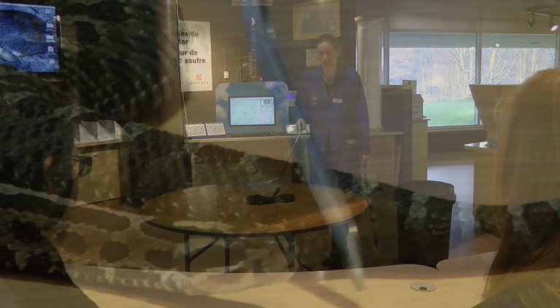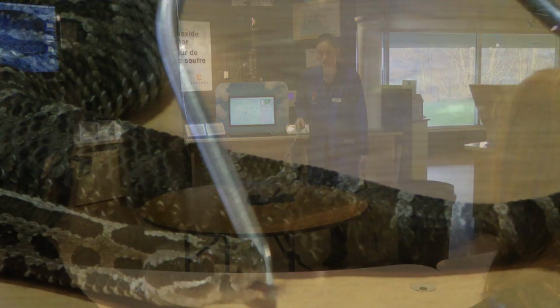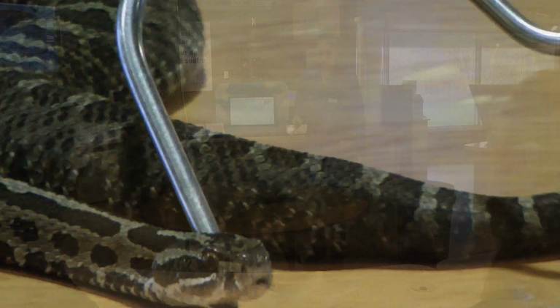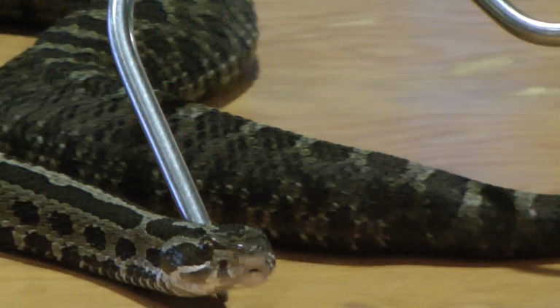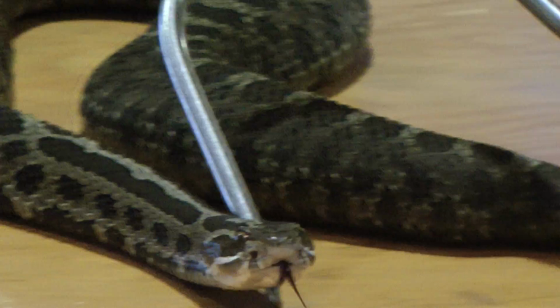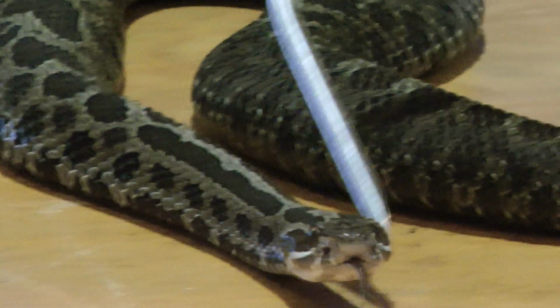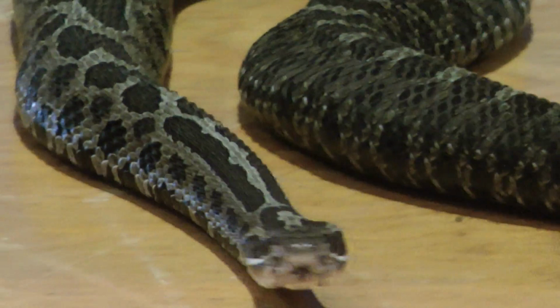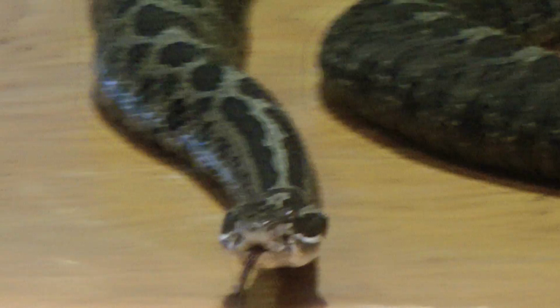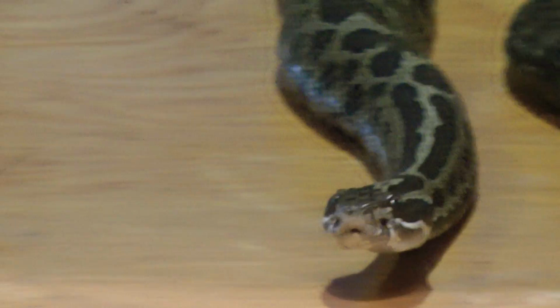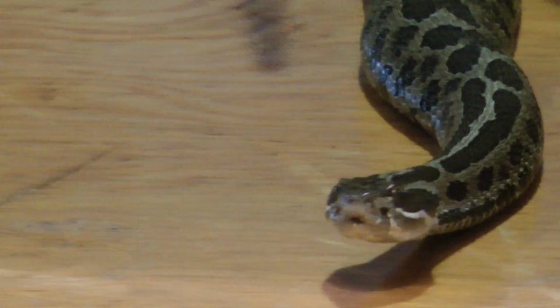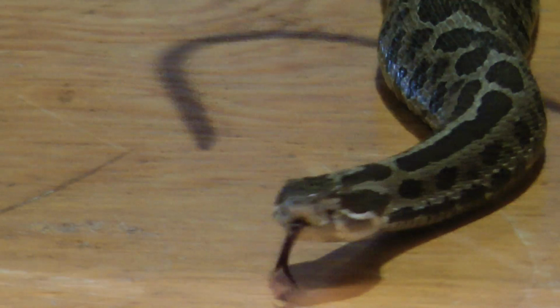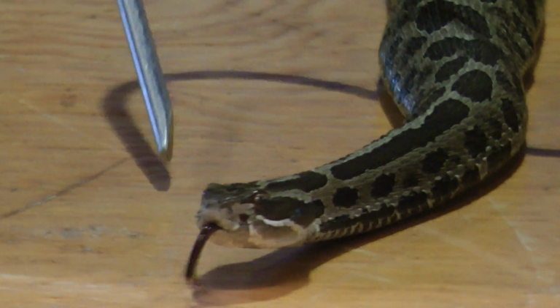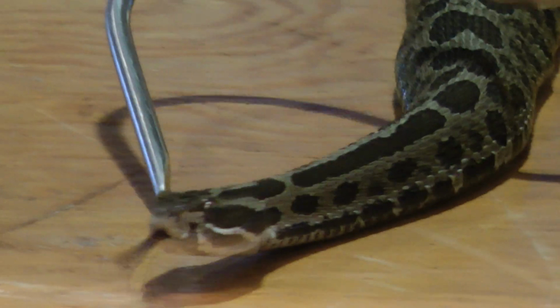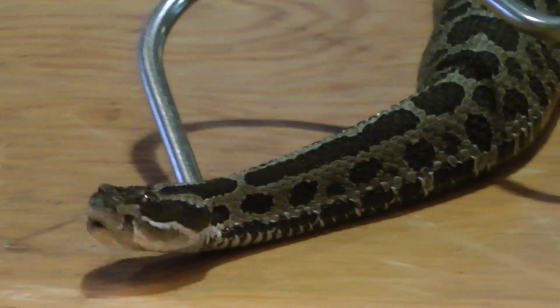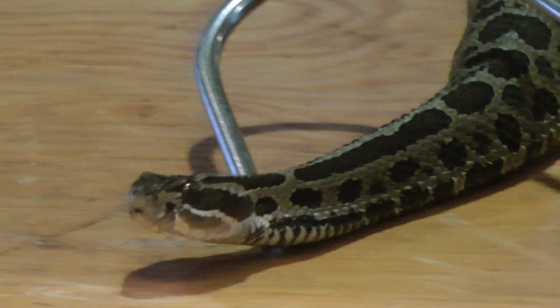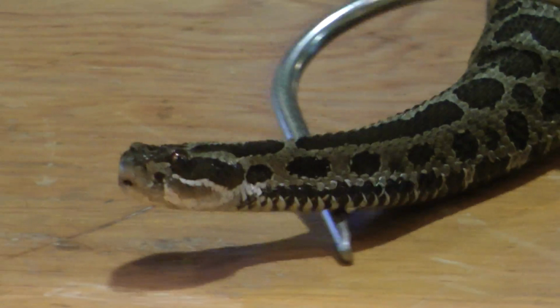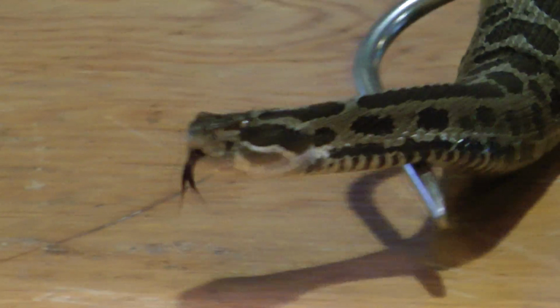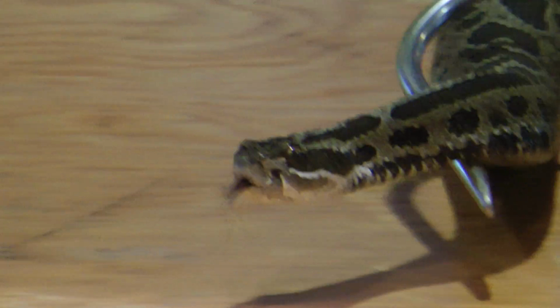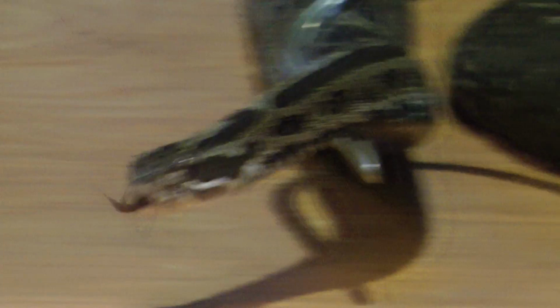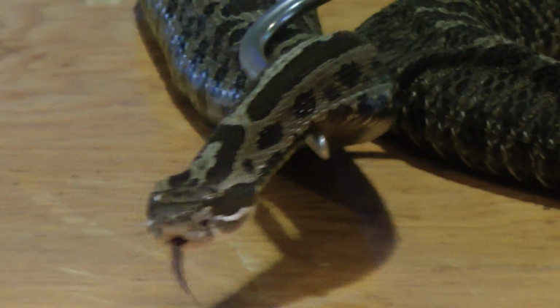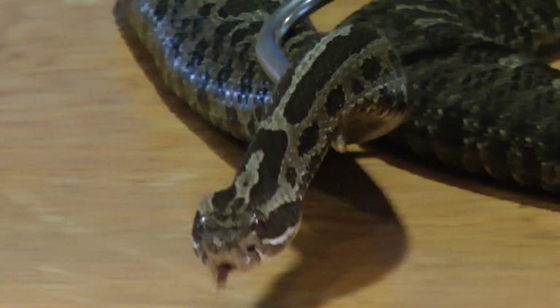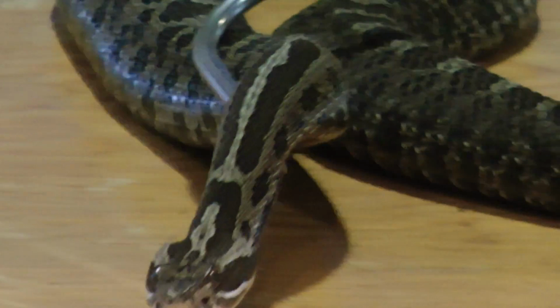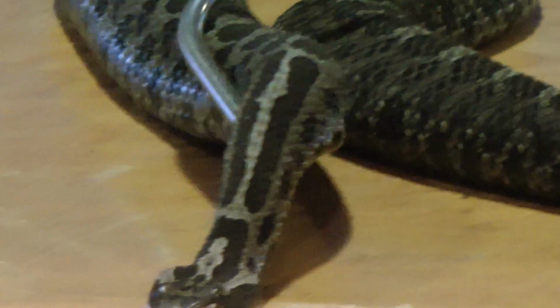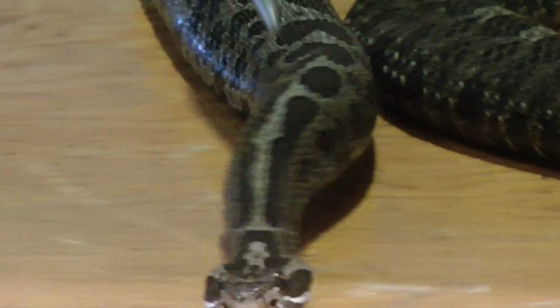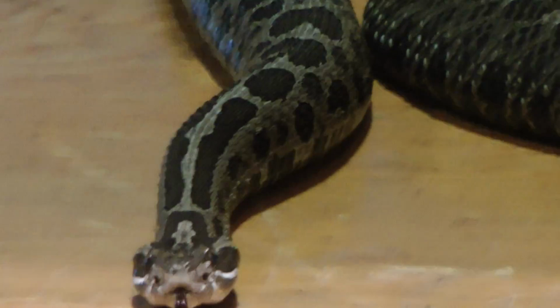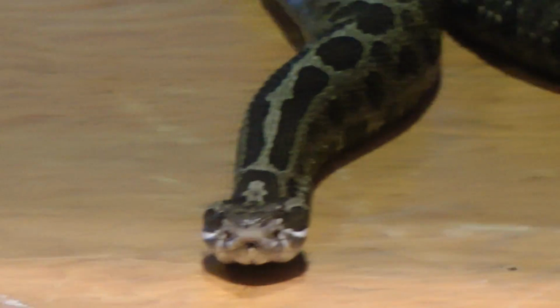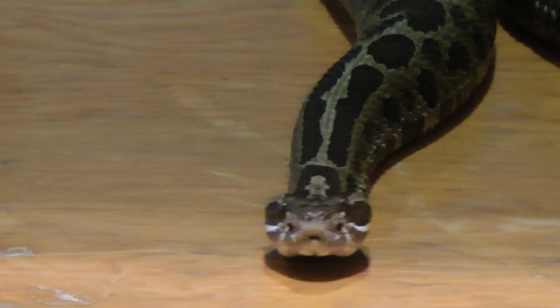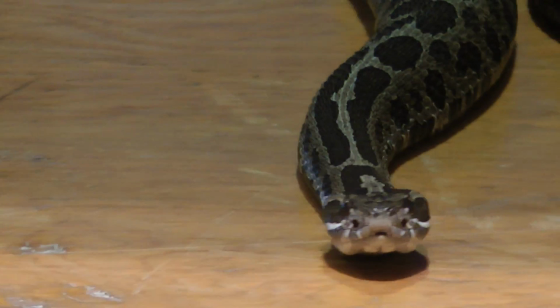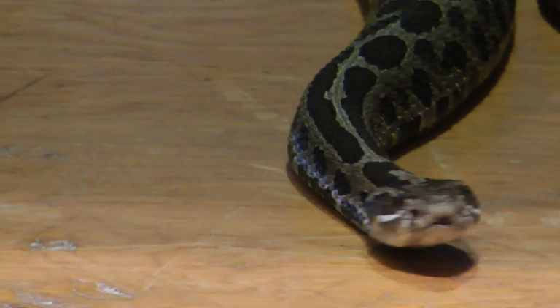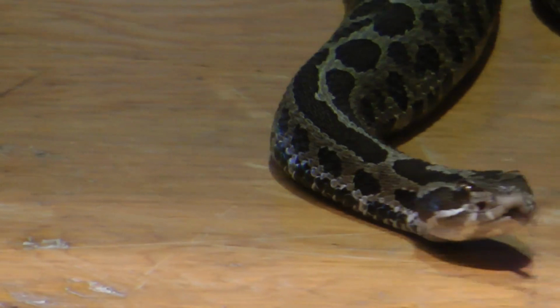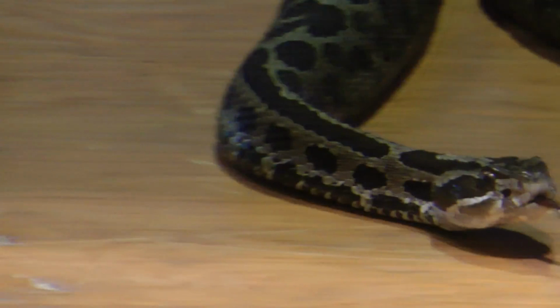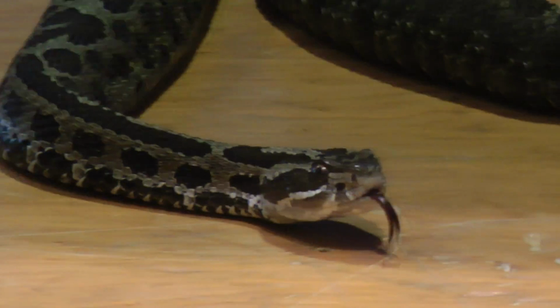This little fellow here, we call him Russ. He is the only venomous snake — or this species is the only venomous snake you will find in Ontario.